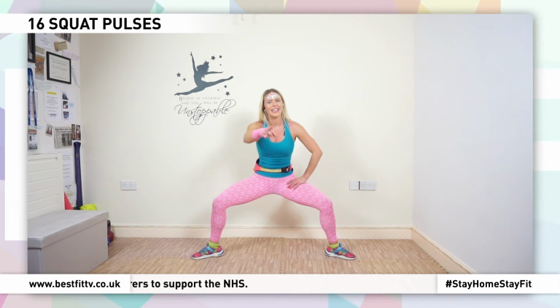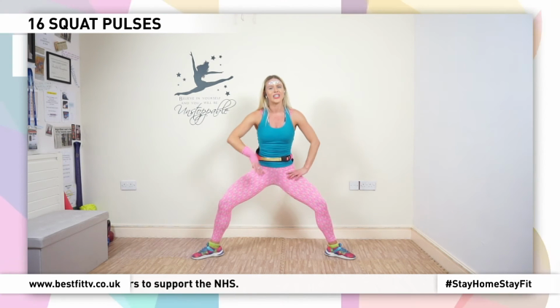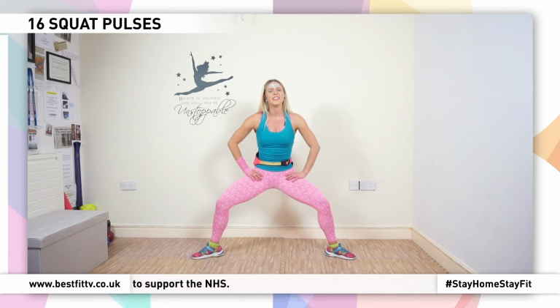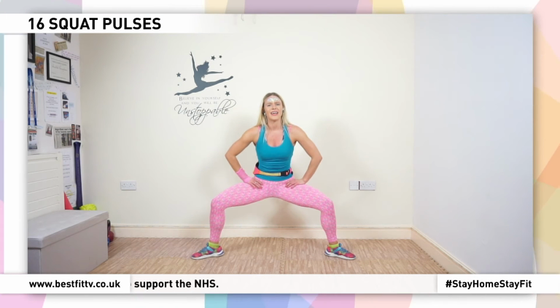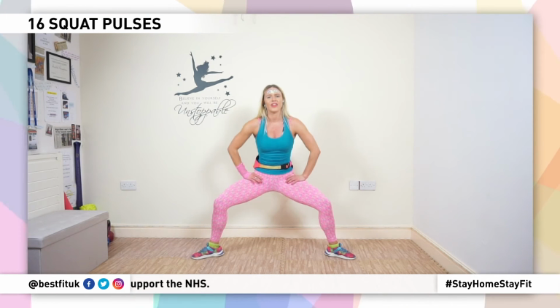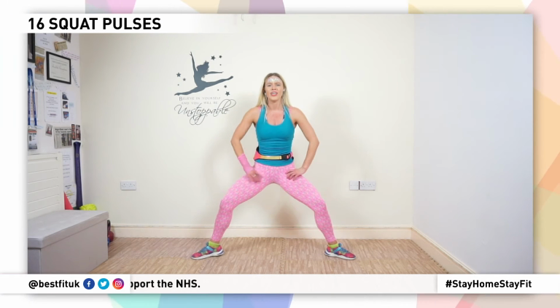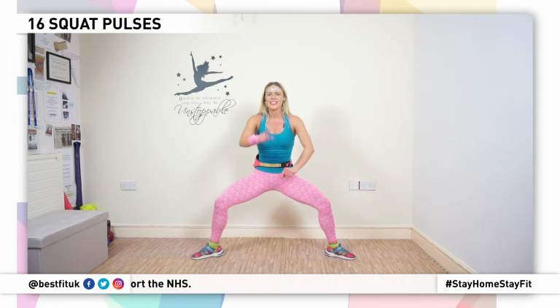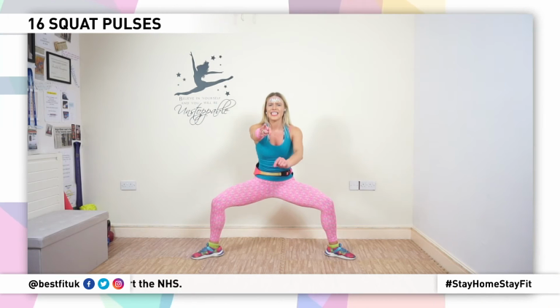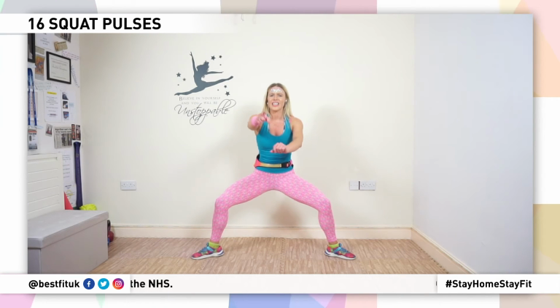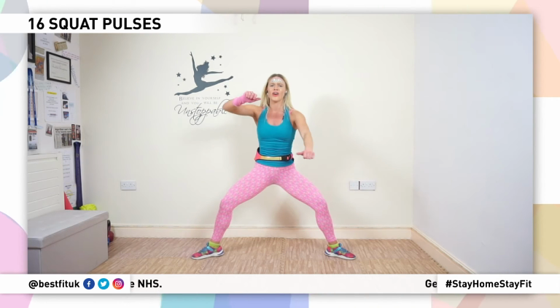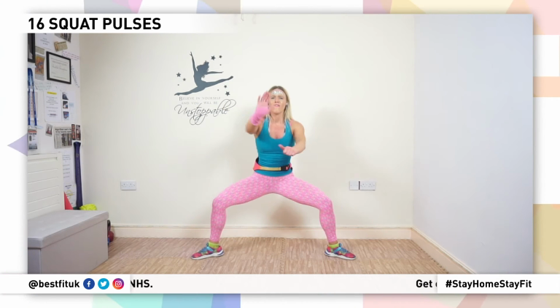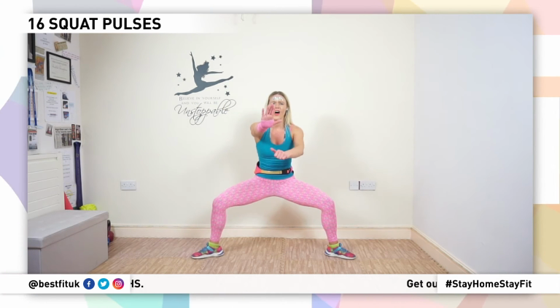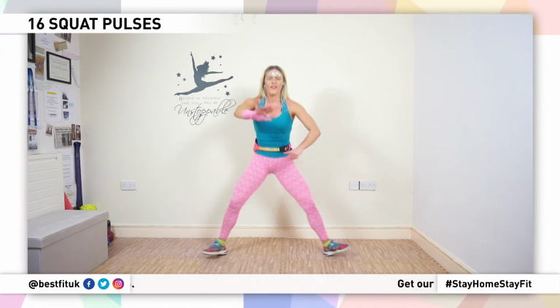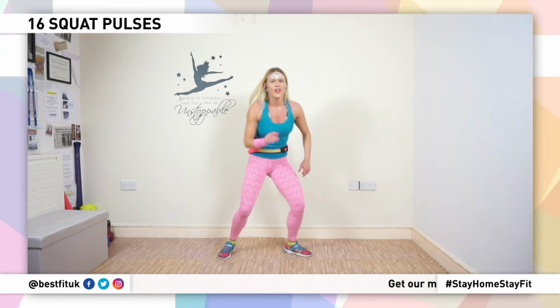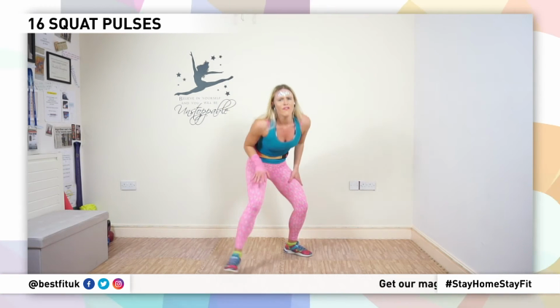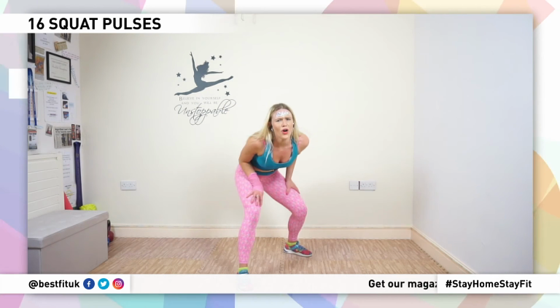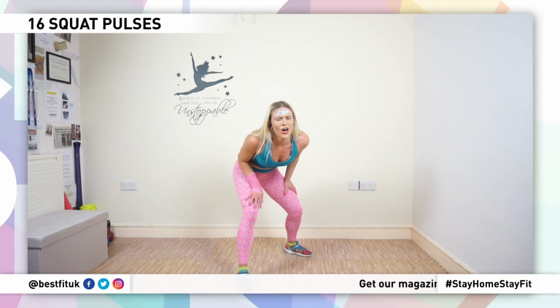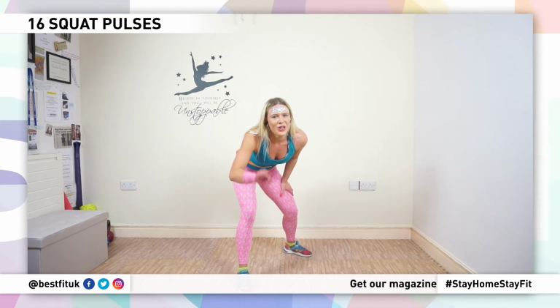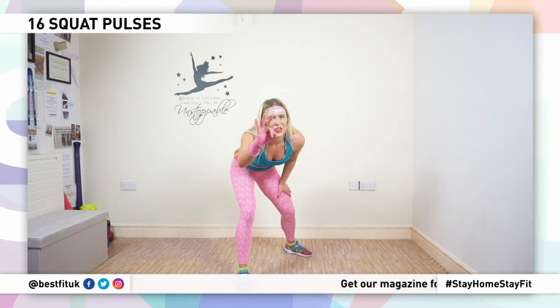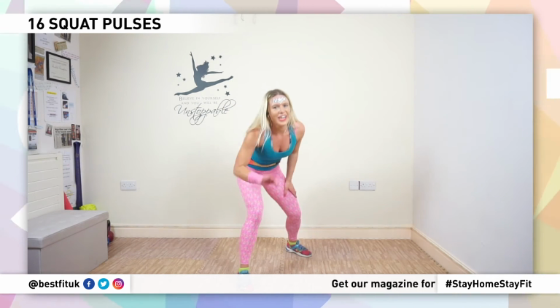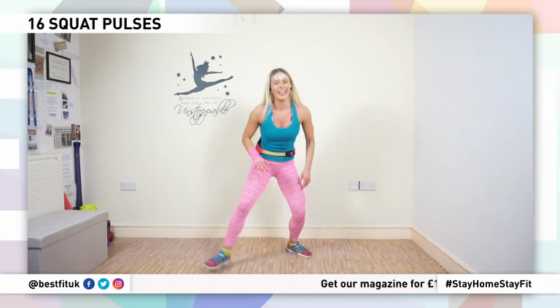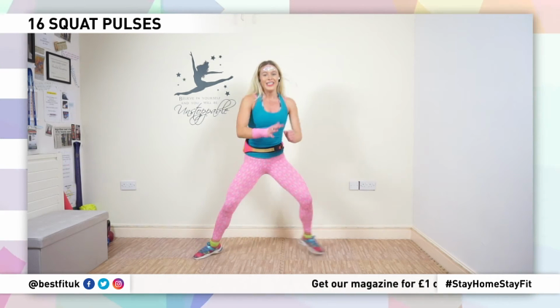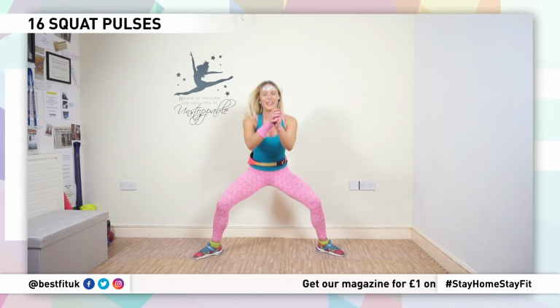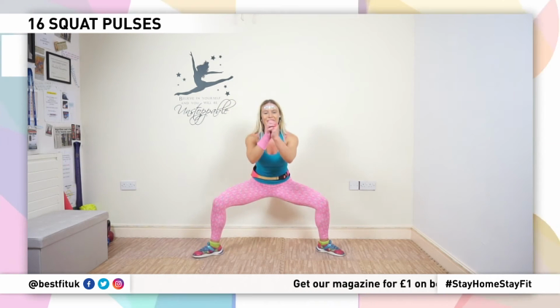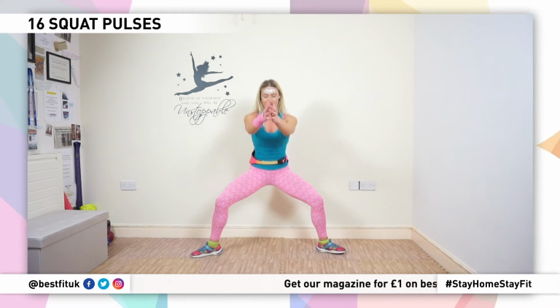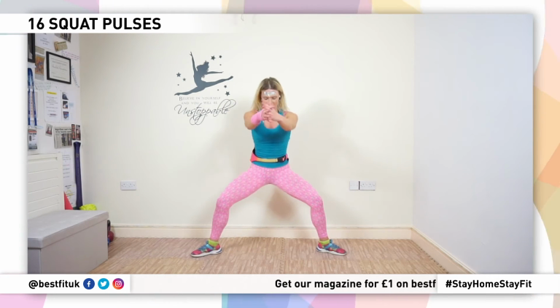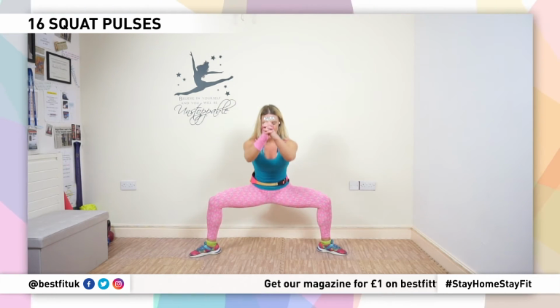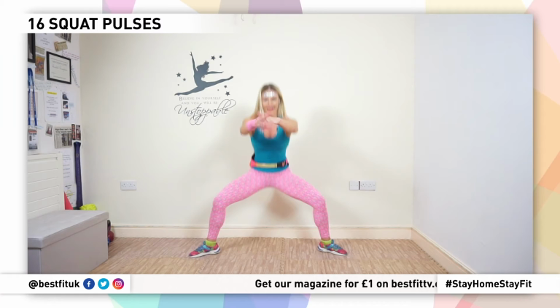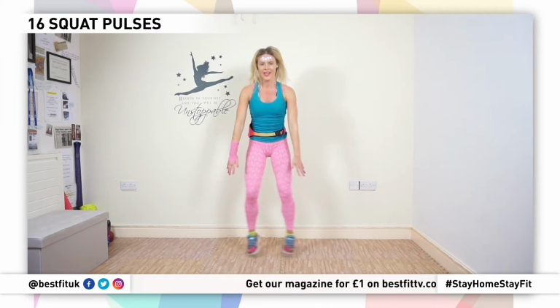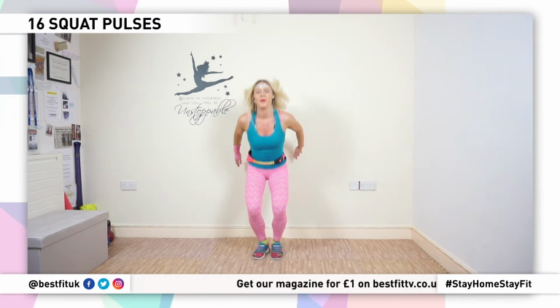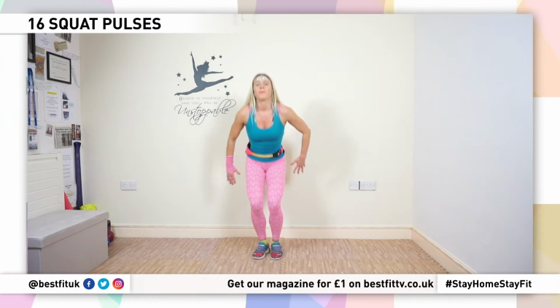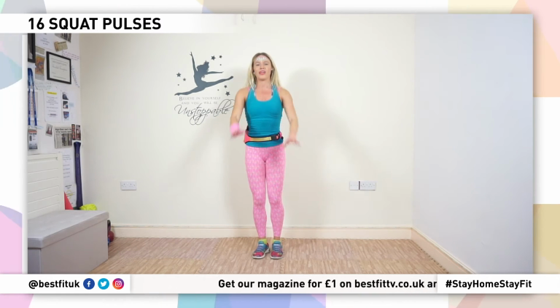Eight, seven, six, five, four, three, two, one. Breathe.